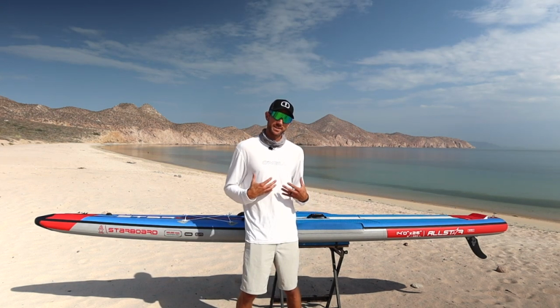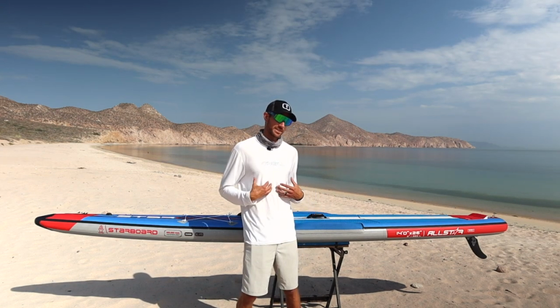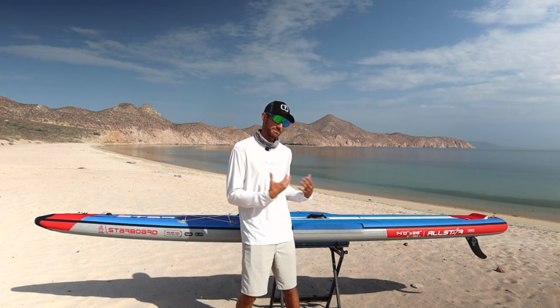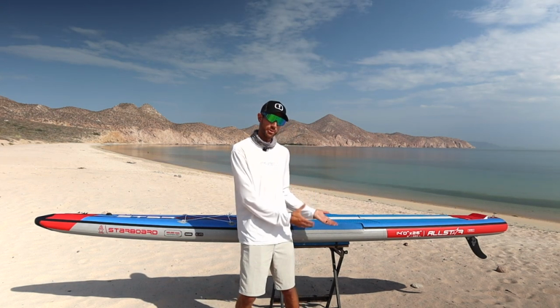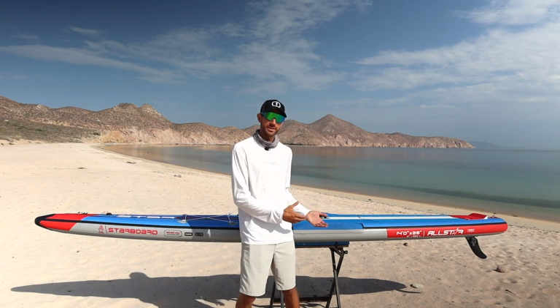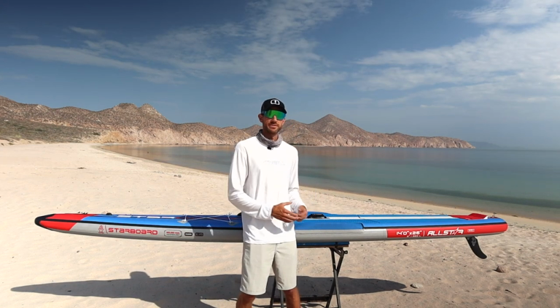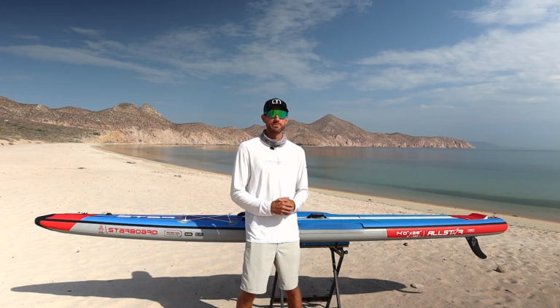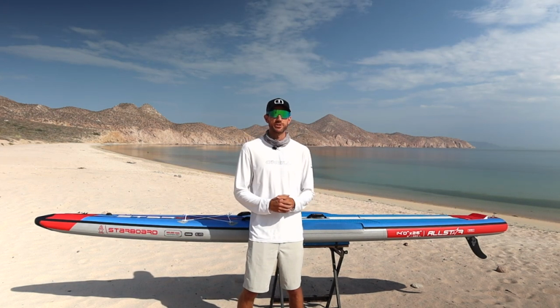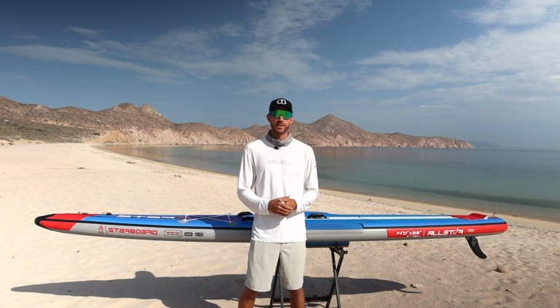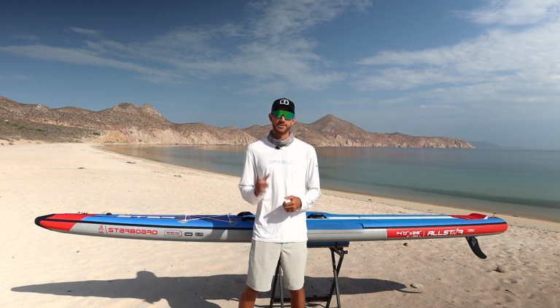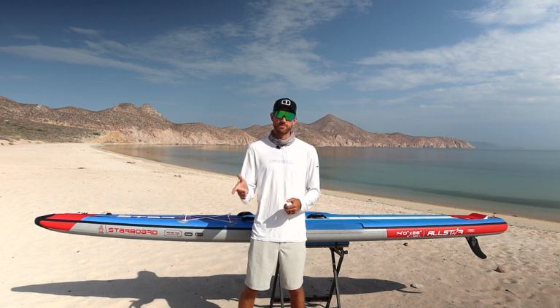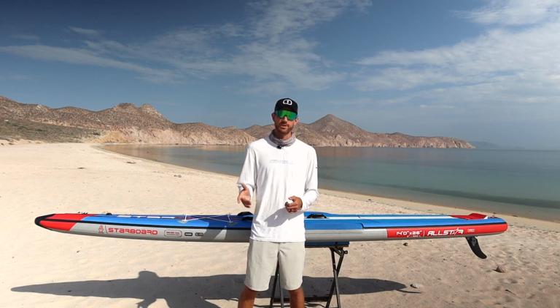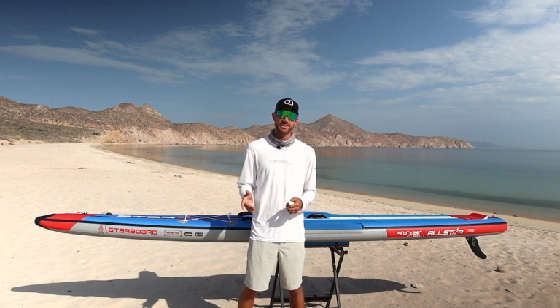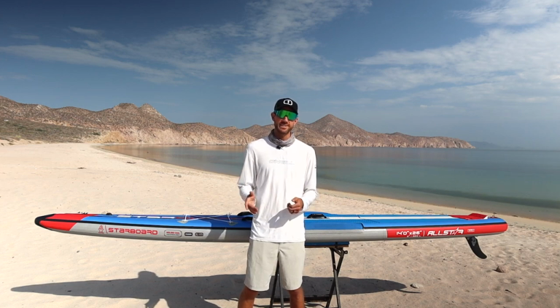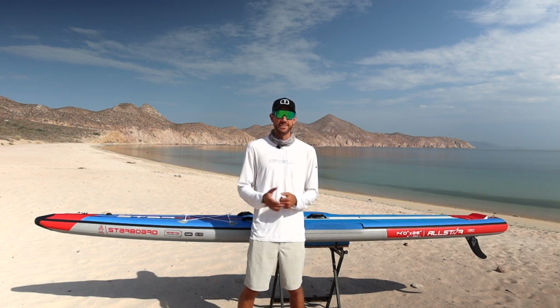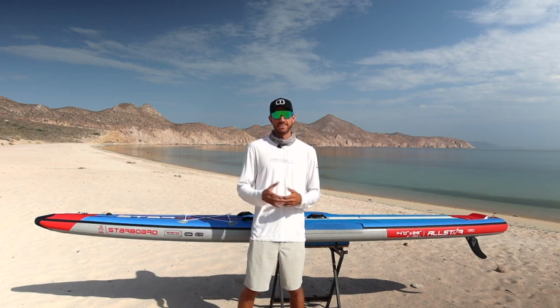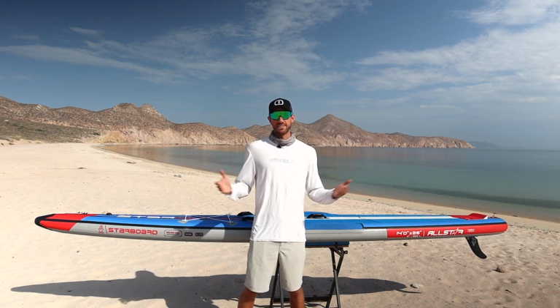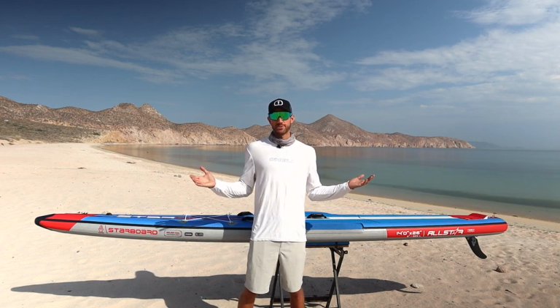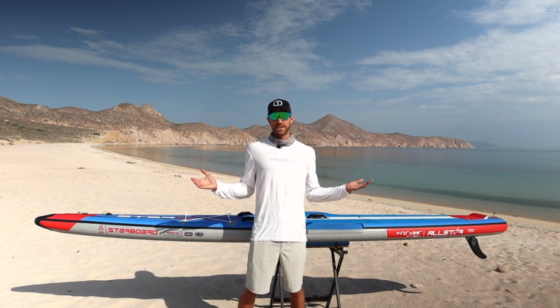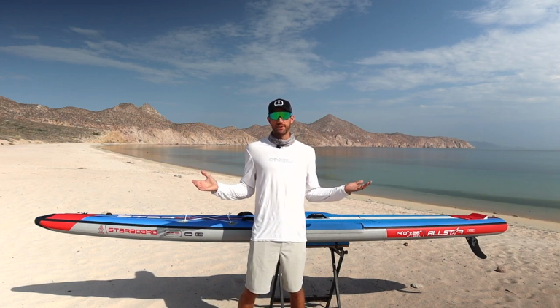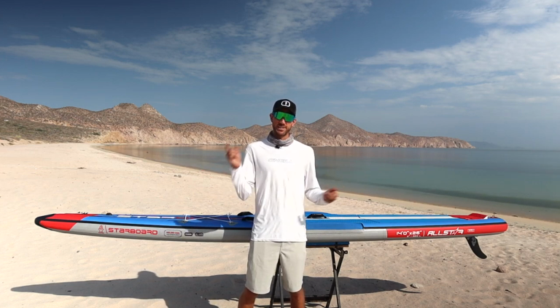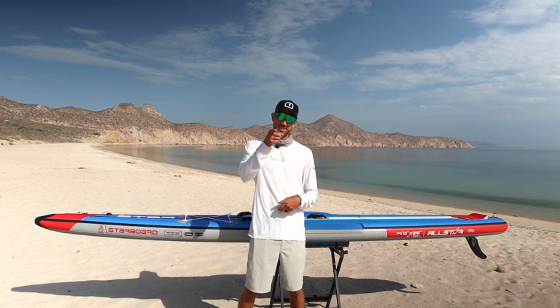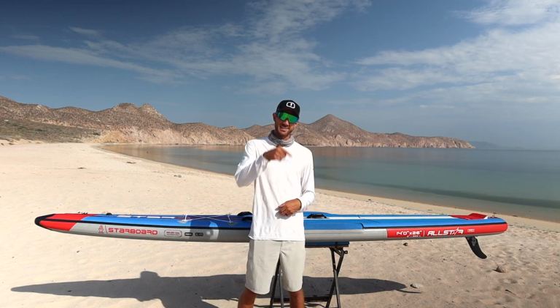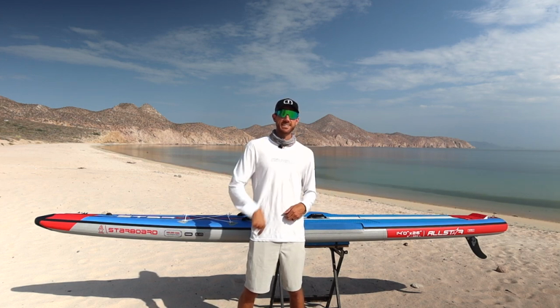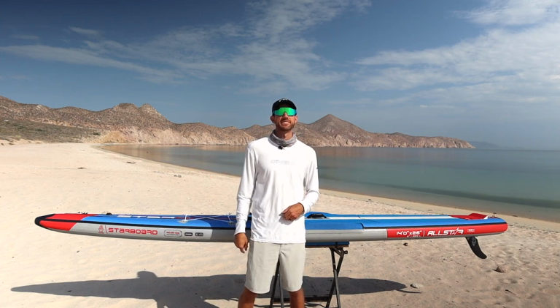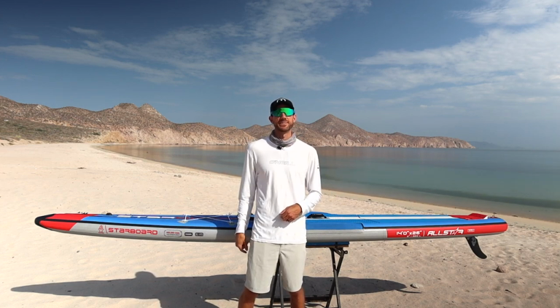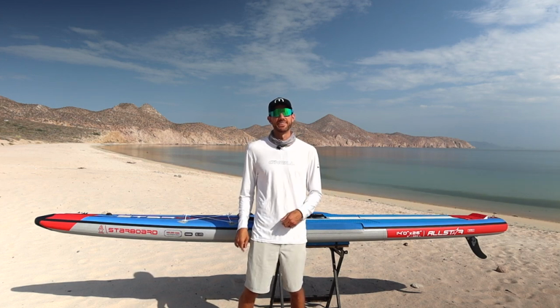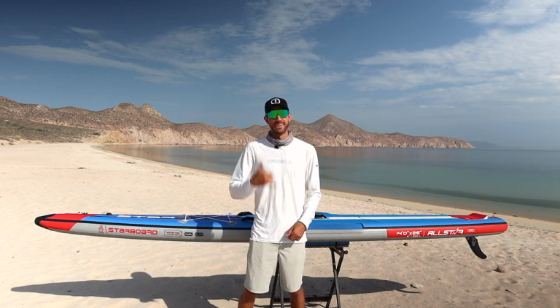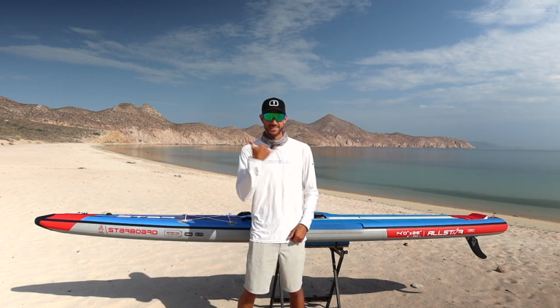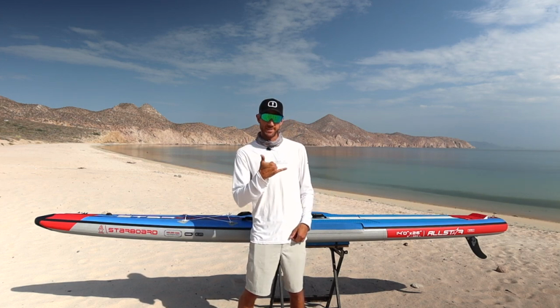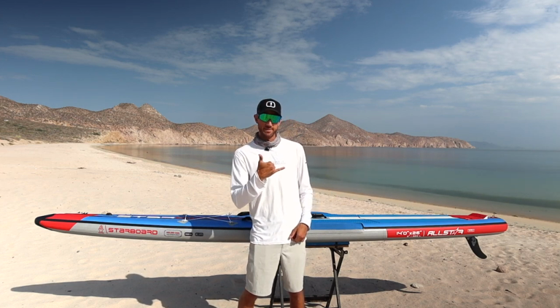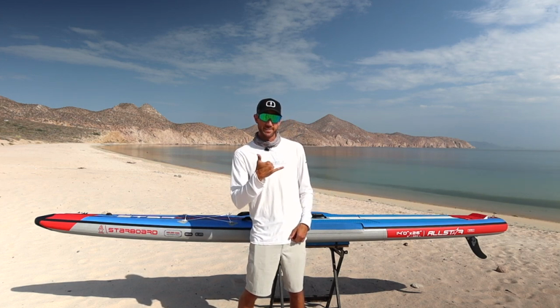I hope you guys enjoyed this short review and my thoughts on this board. If you did, be sure to check out my channel for more content — like and subscribe, and I'll catch you guys in the next video. Hasta luego, amigos!